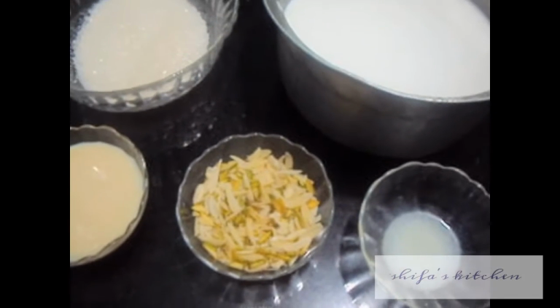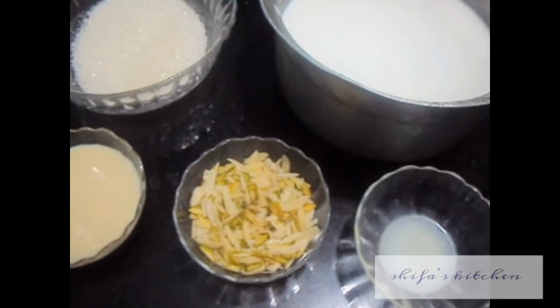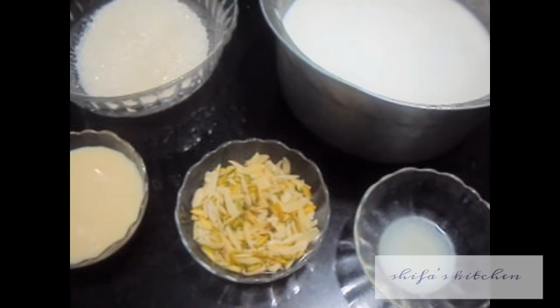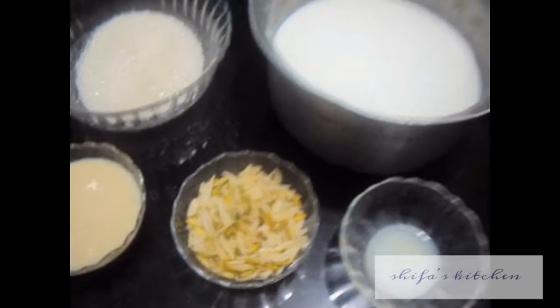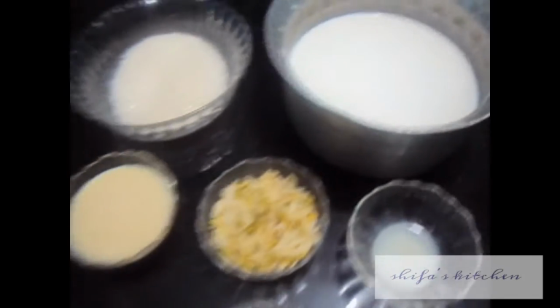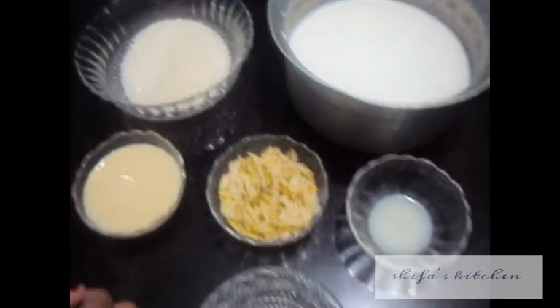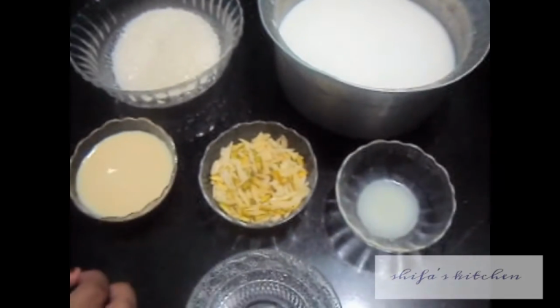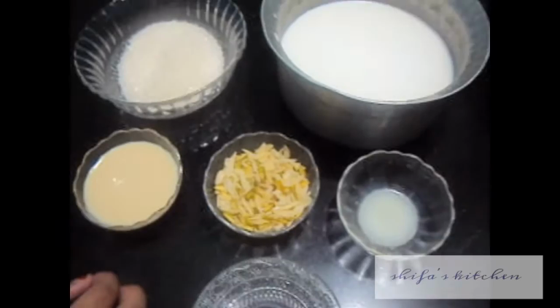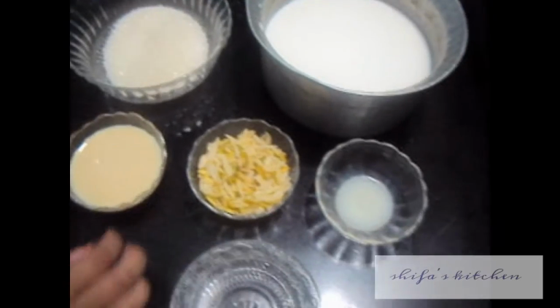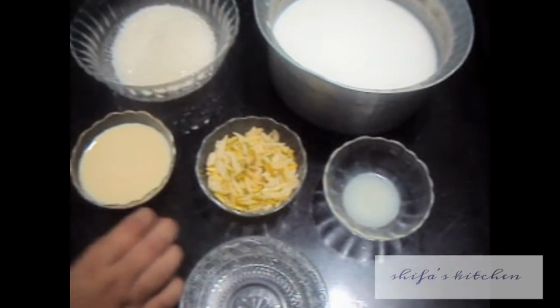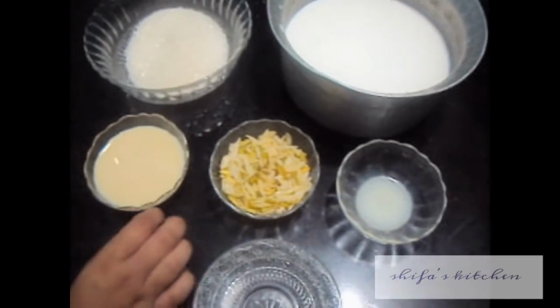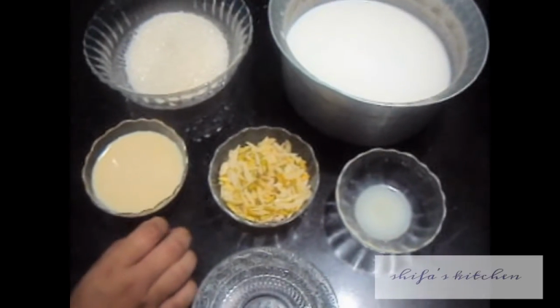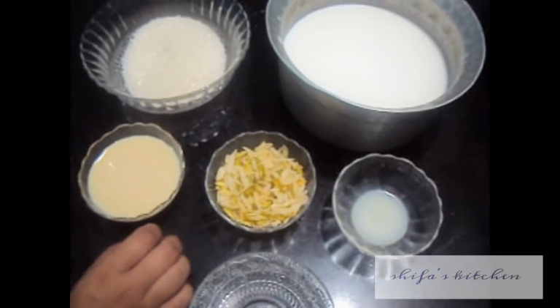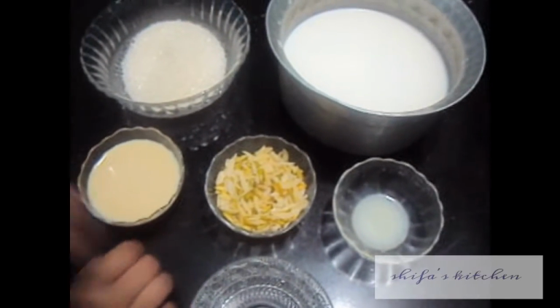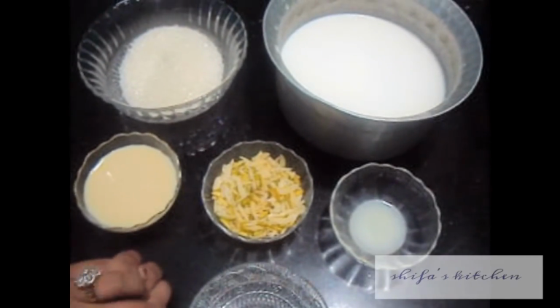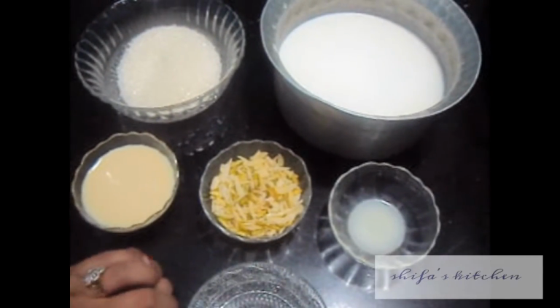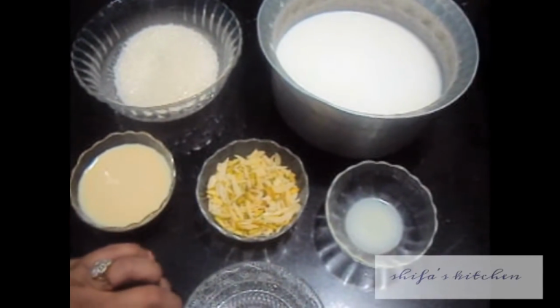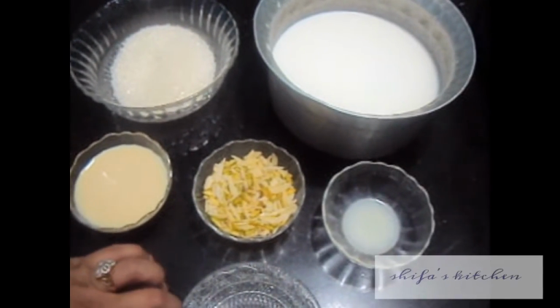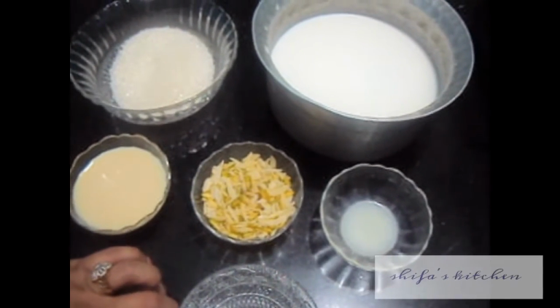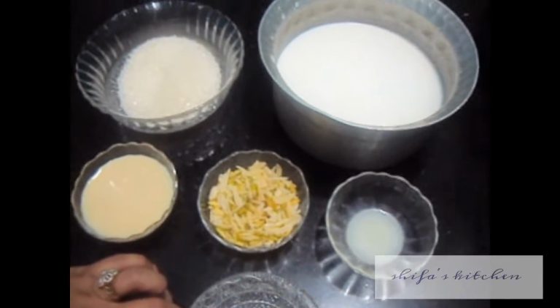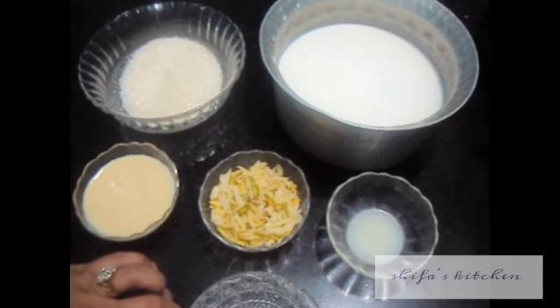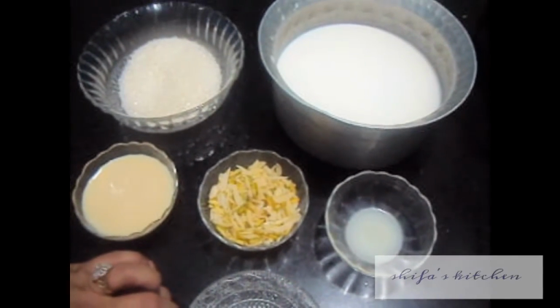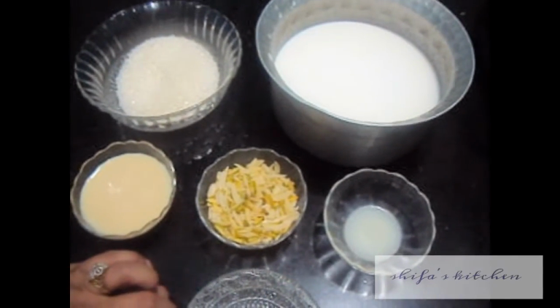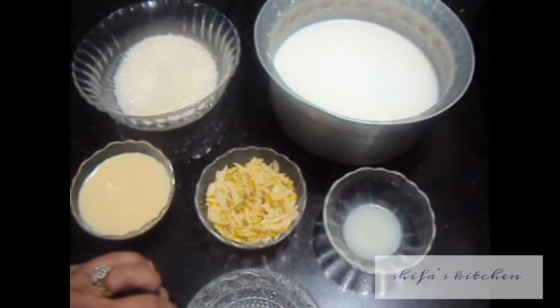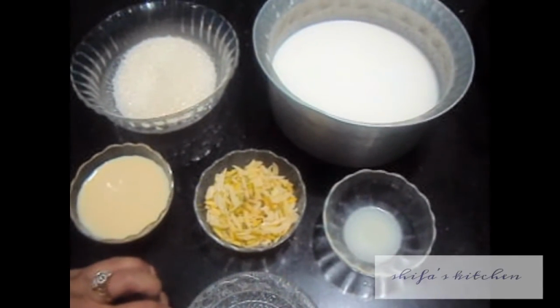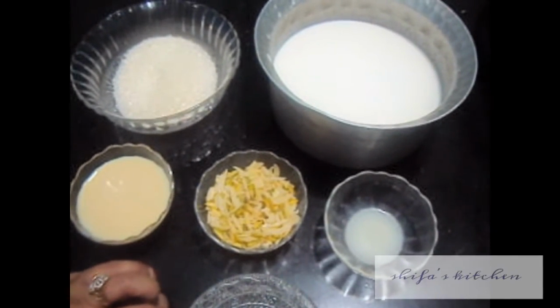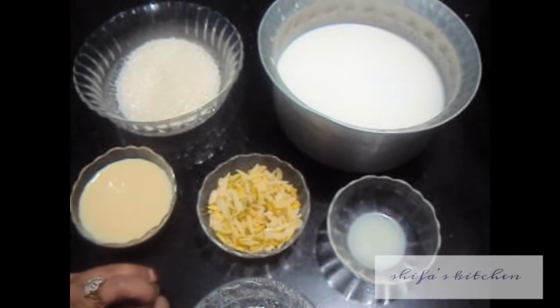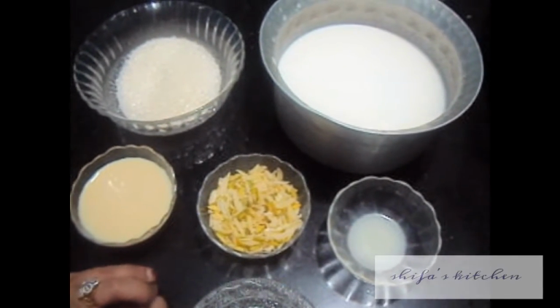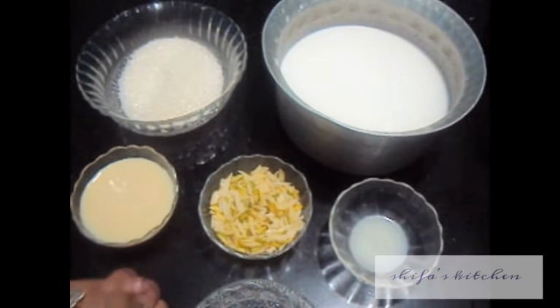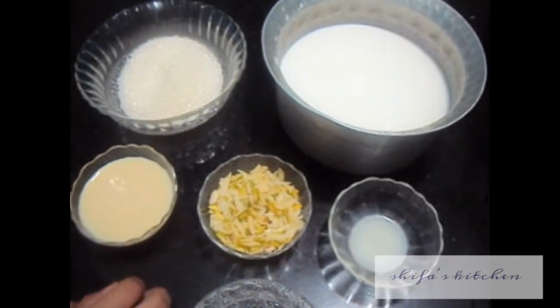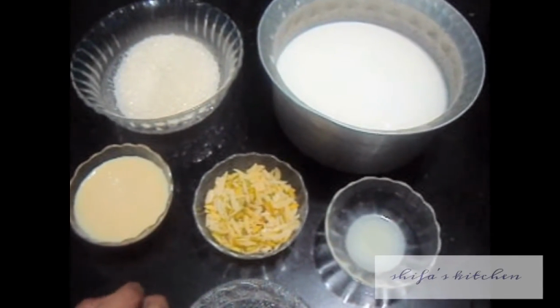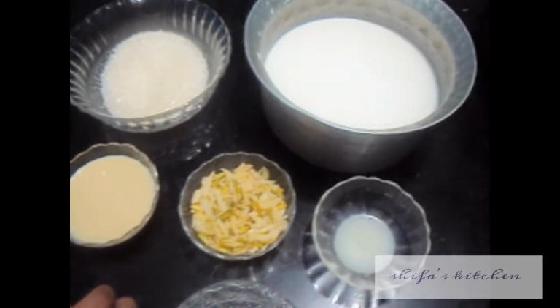Hello friends, welcome to my channel Shifa's Kitchen. Today I am going to show you how to make Rasmalai.